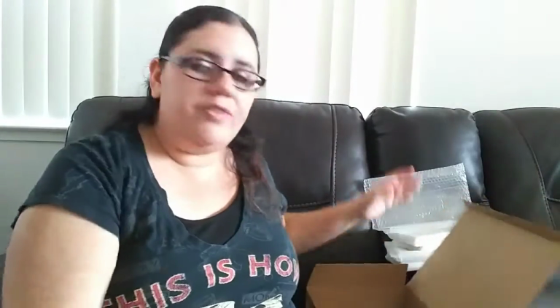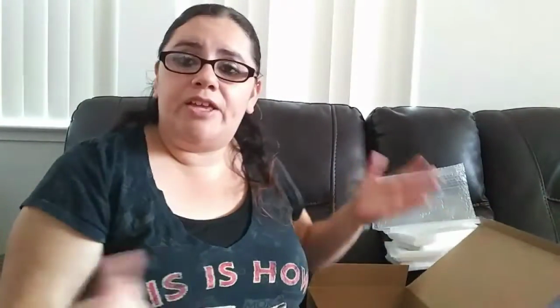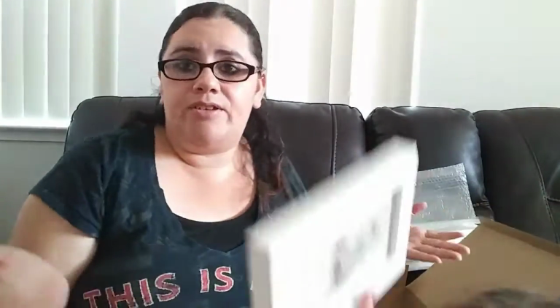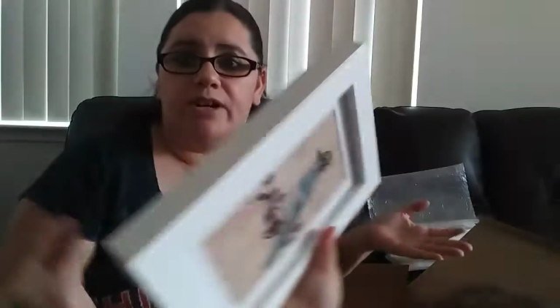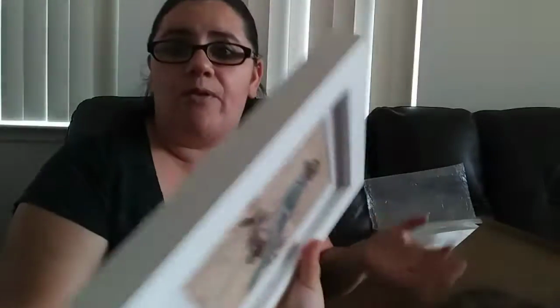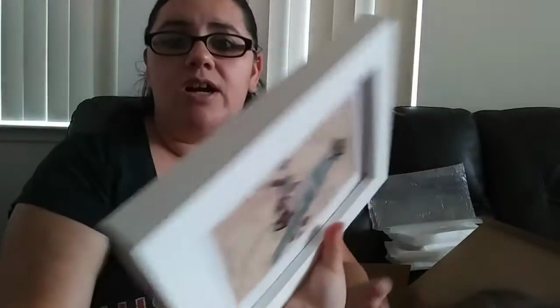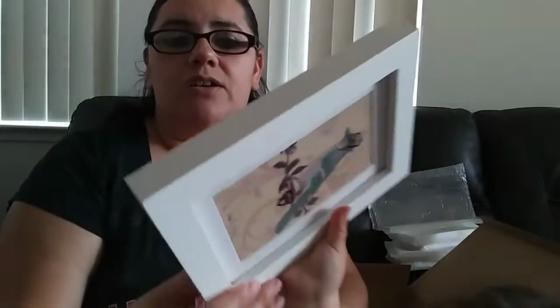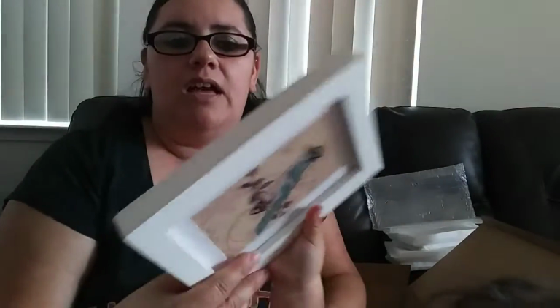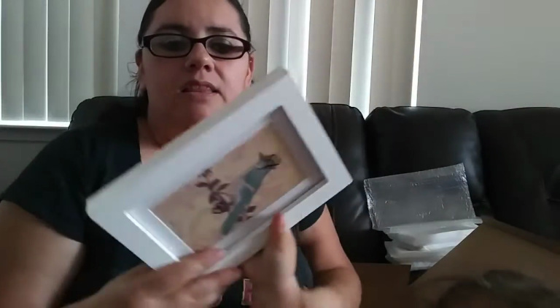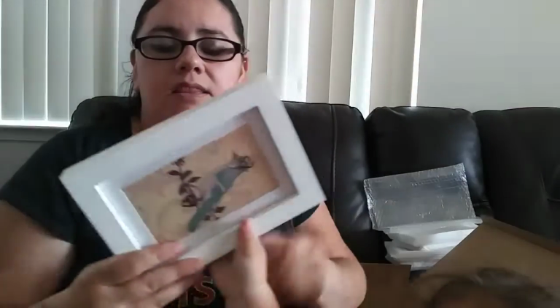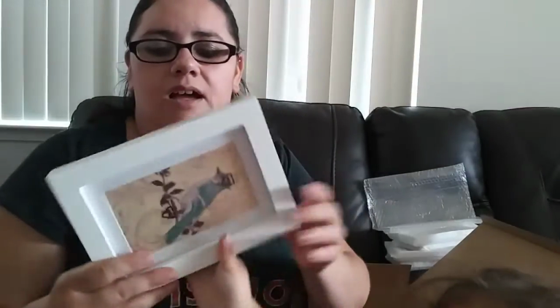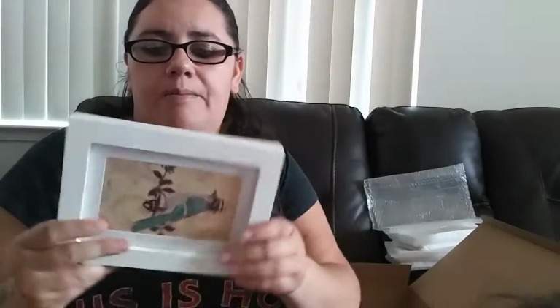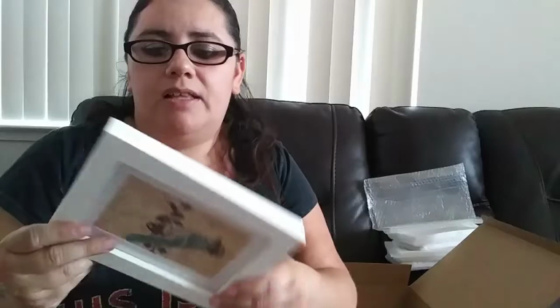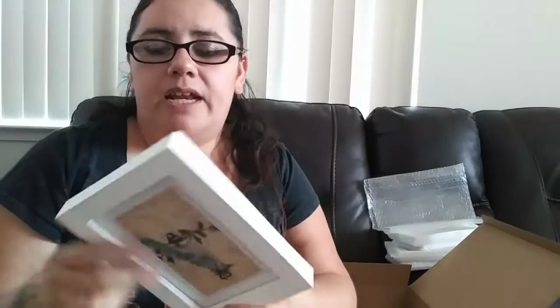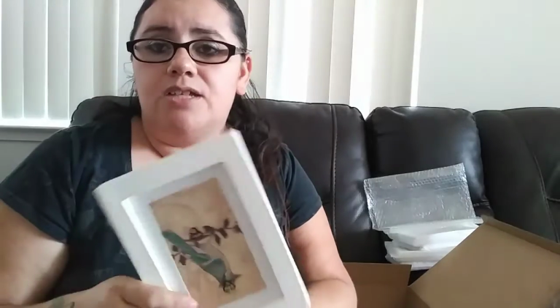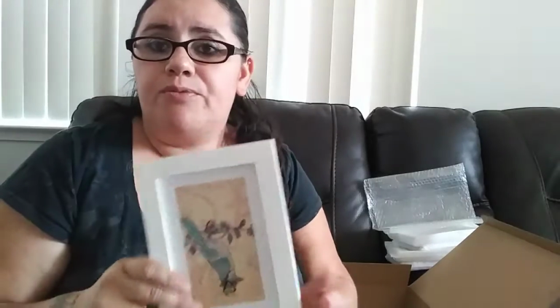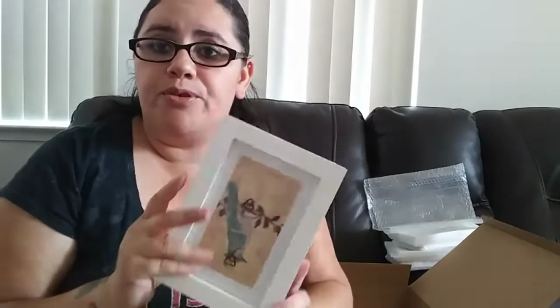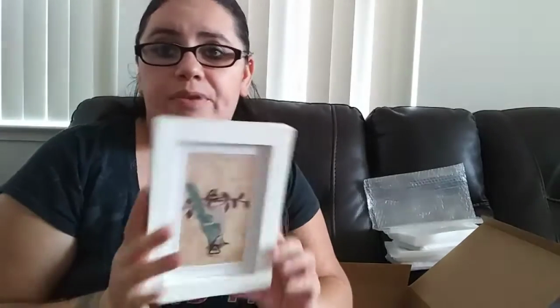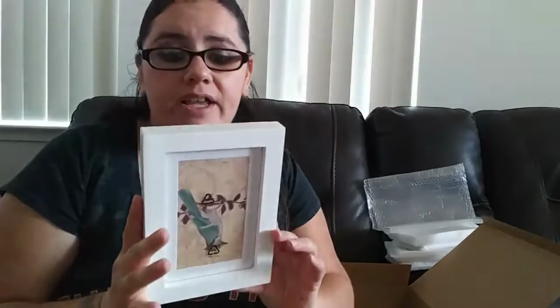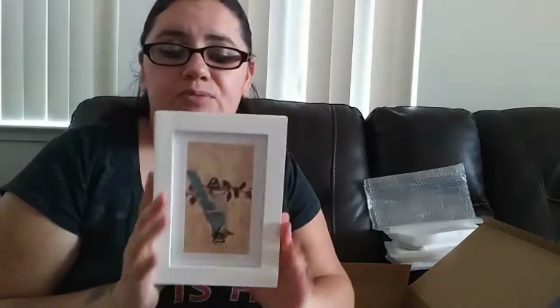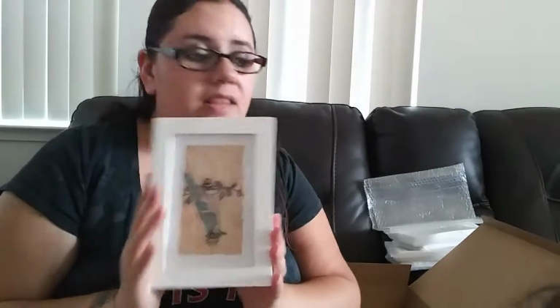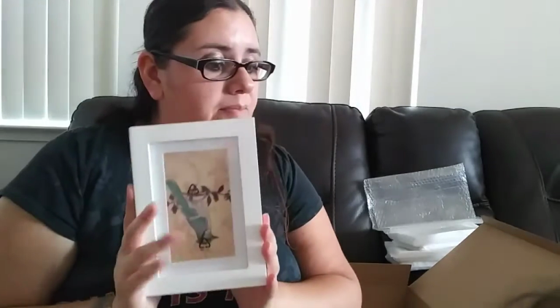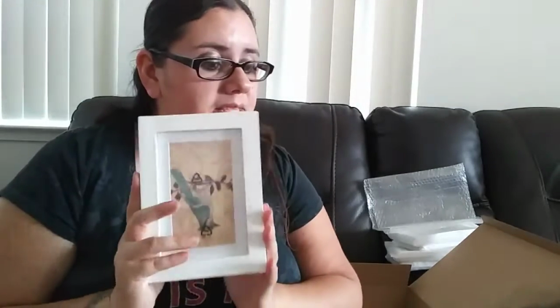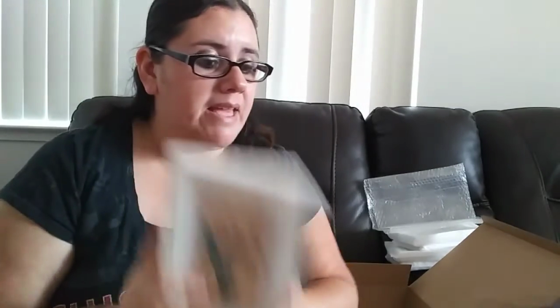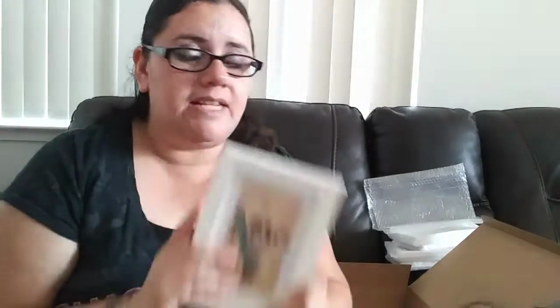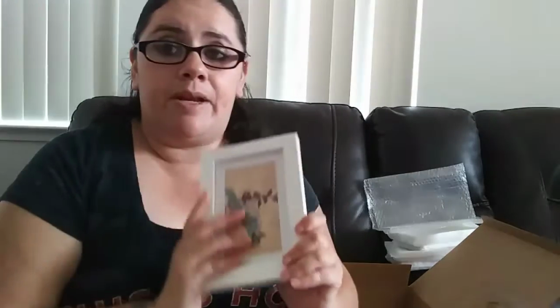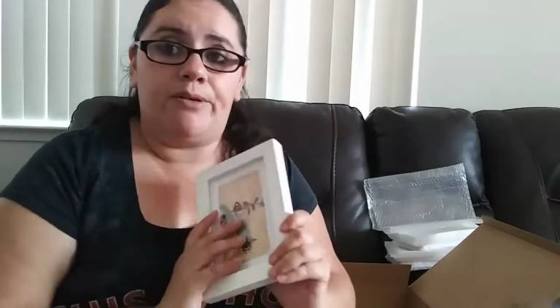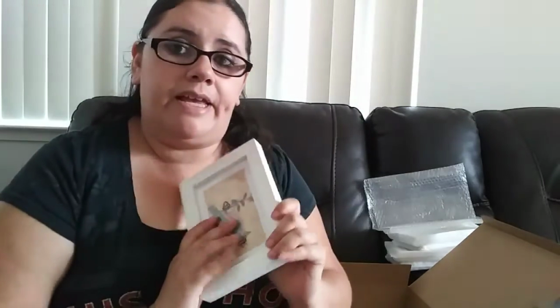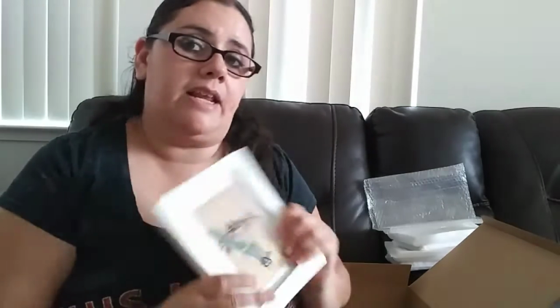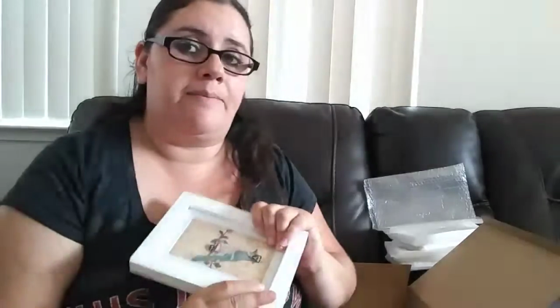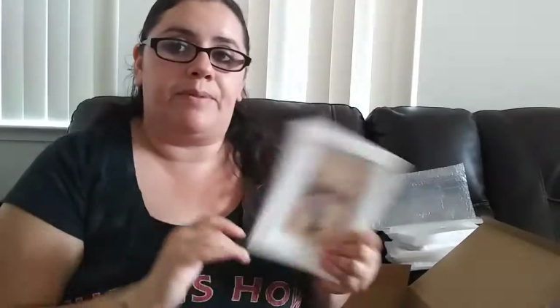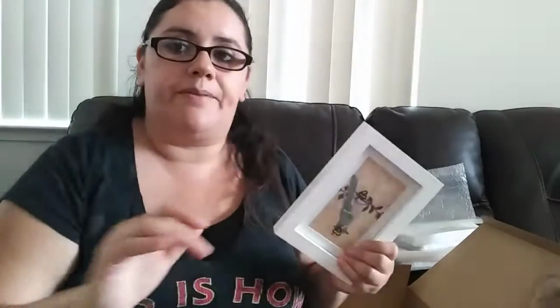So thank you InnerShare for letting us review your products — we love them, it's amazing. And I'm going to go ahead and hang them up right now.